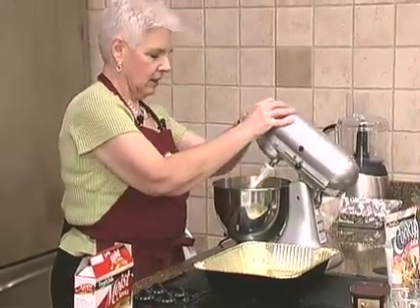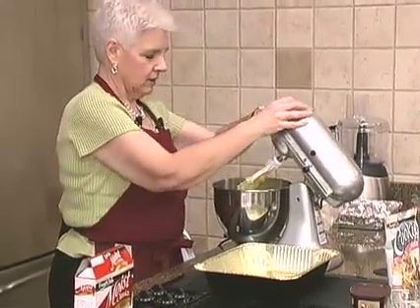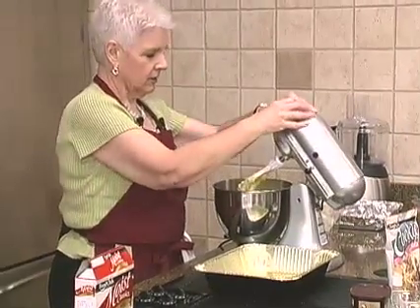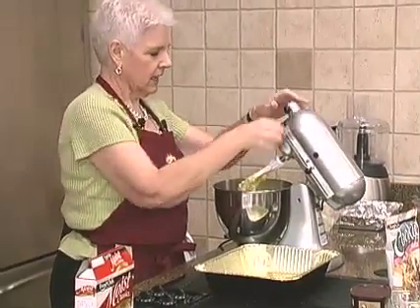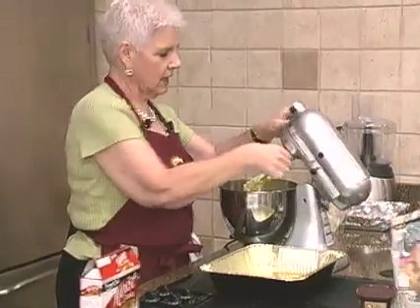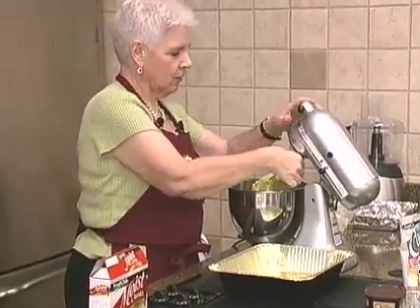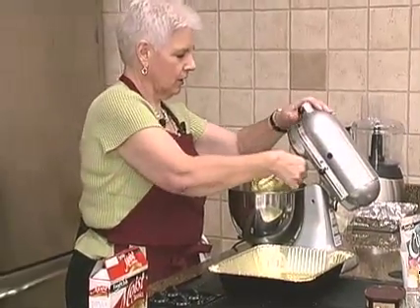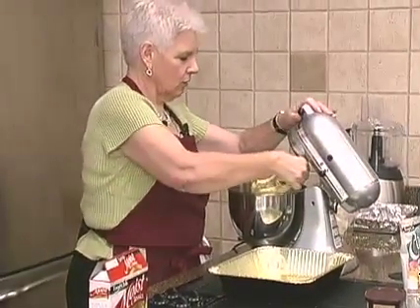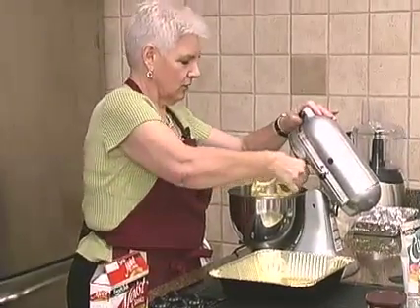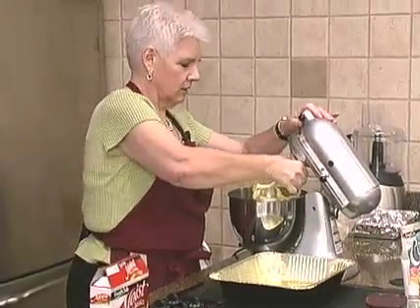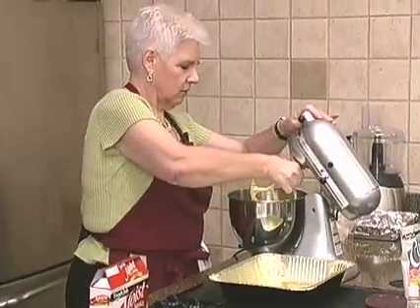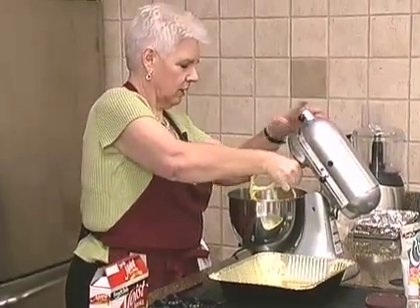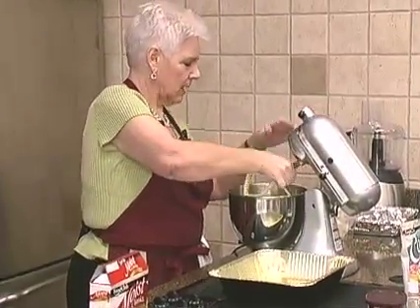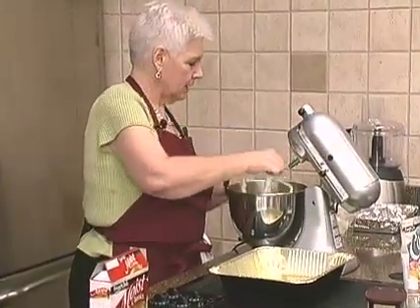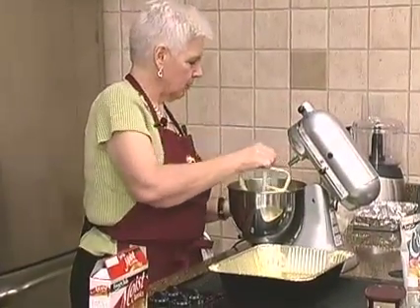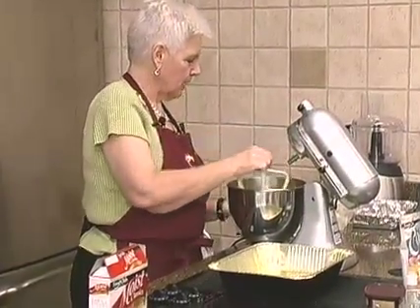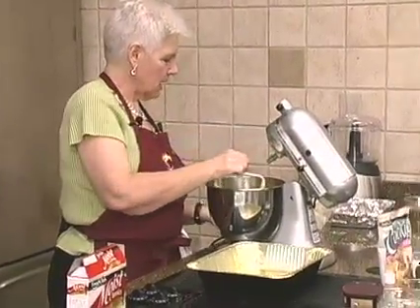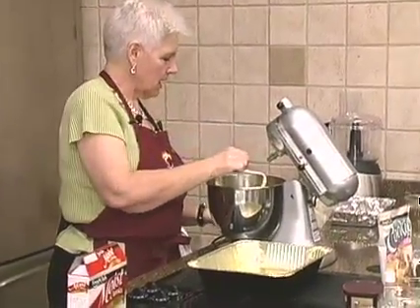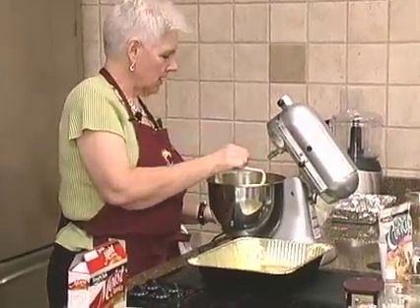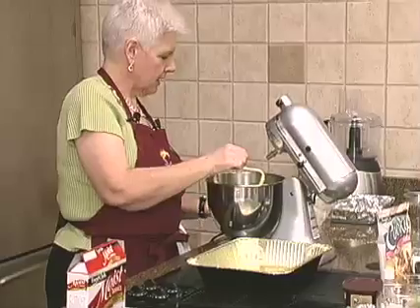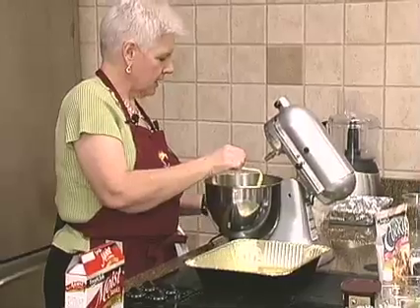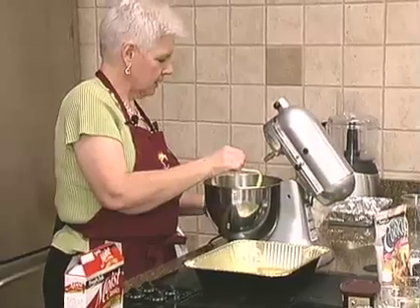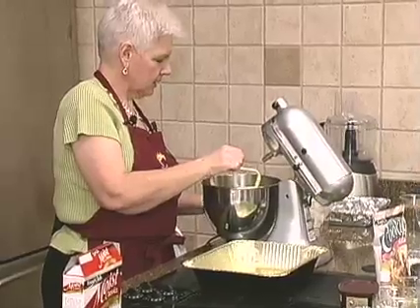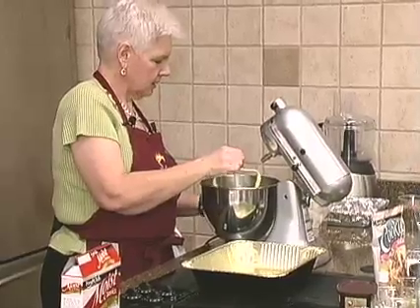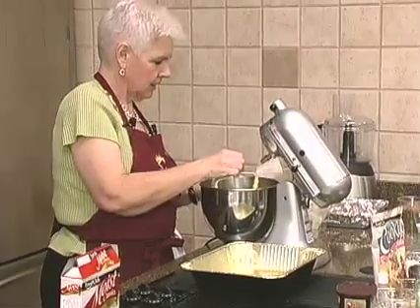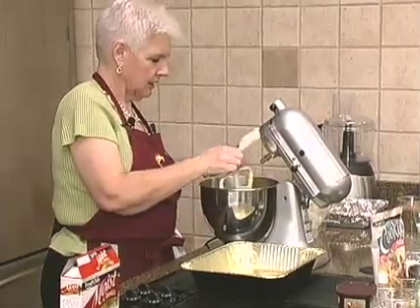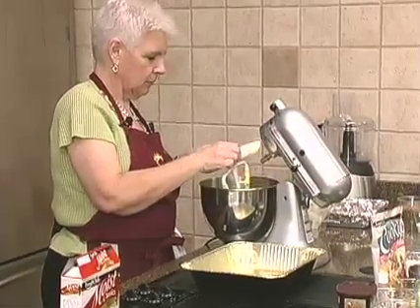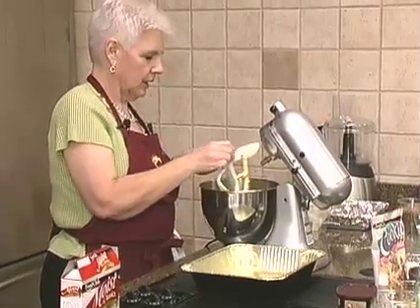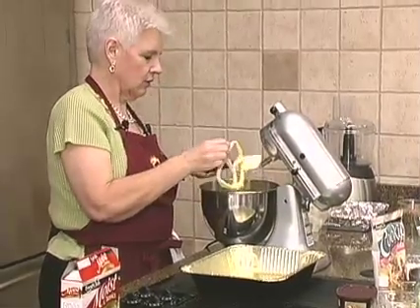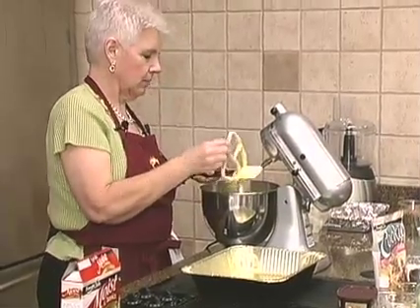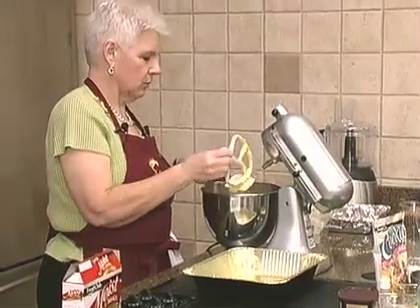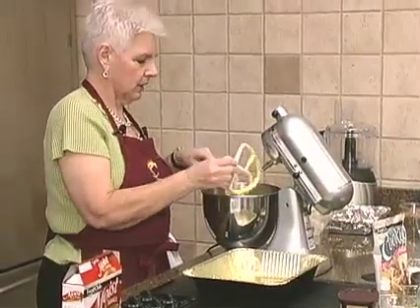It's kind of like one of those impossible pie things, except we're not using Bisquick.